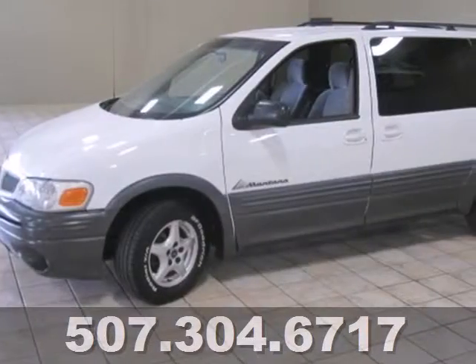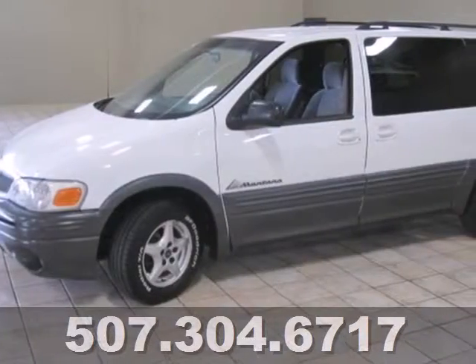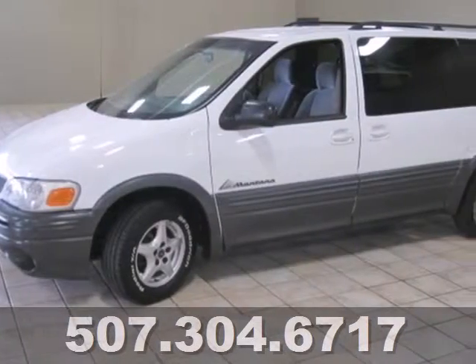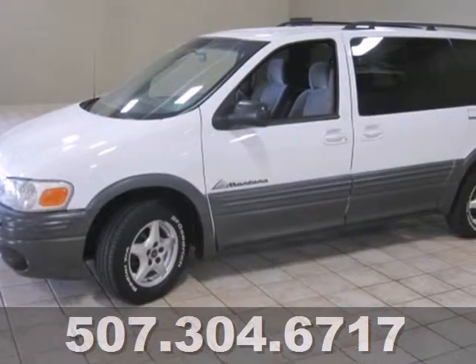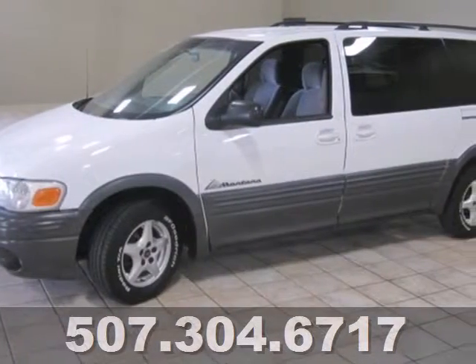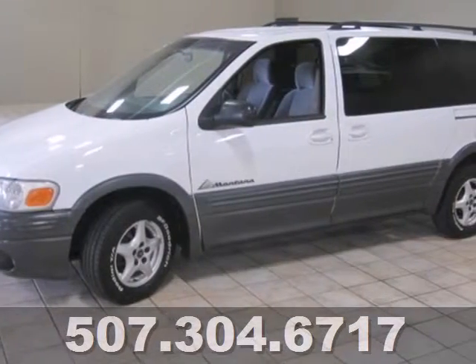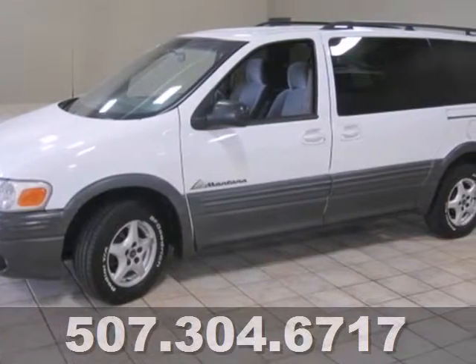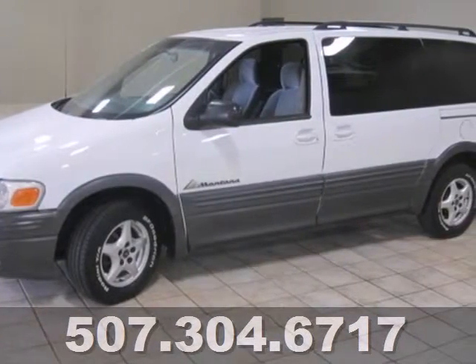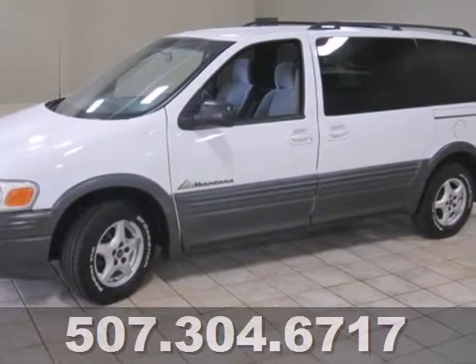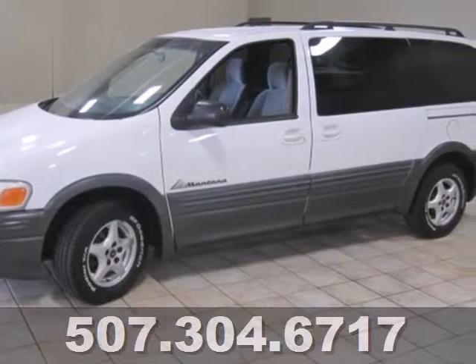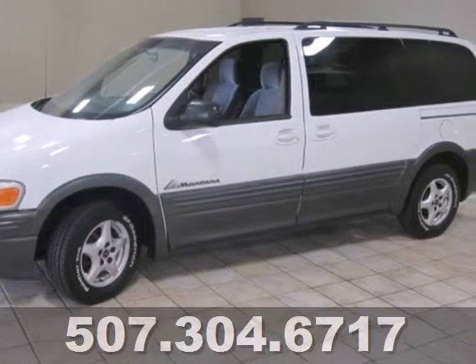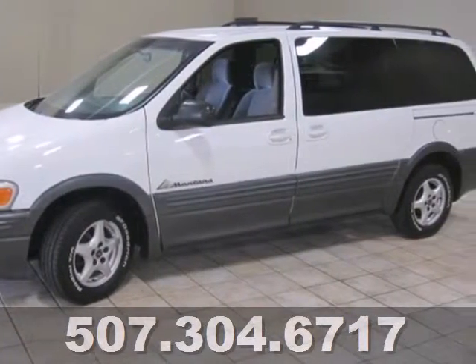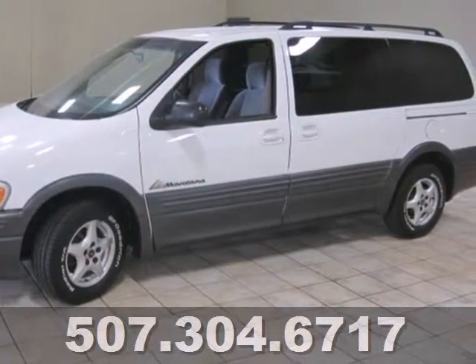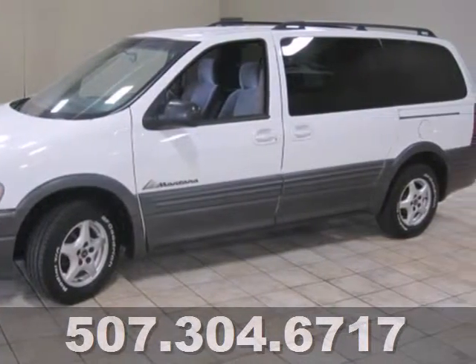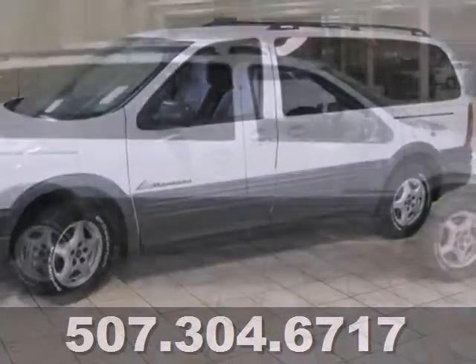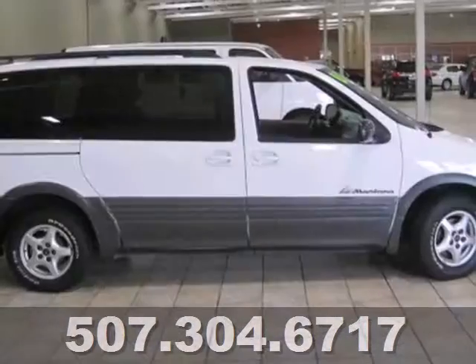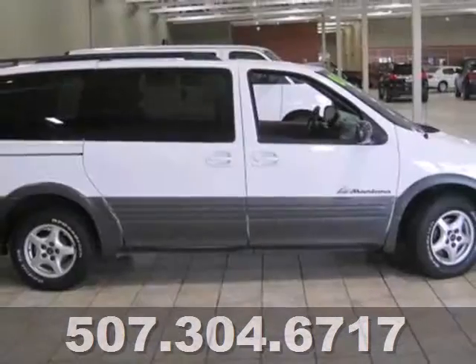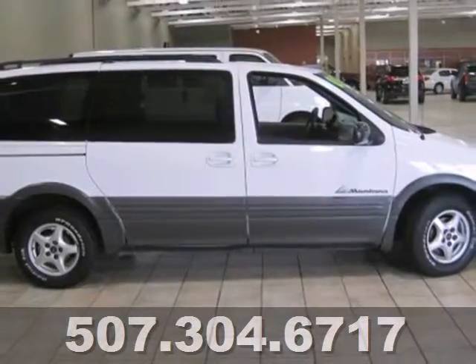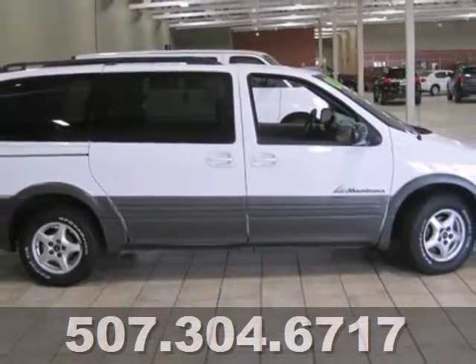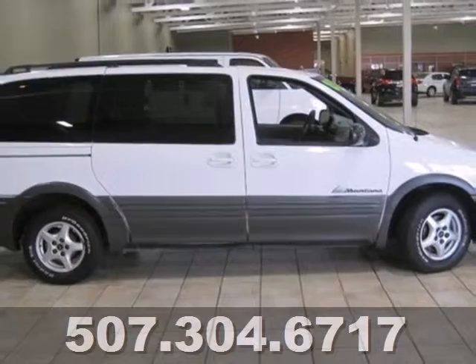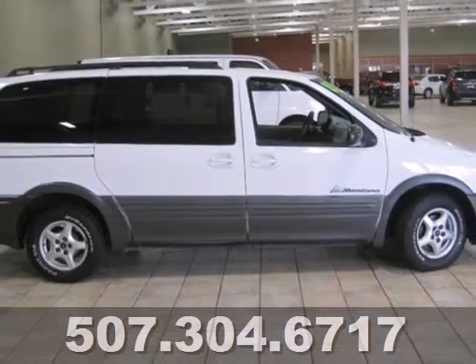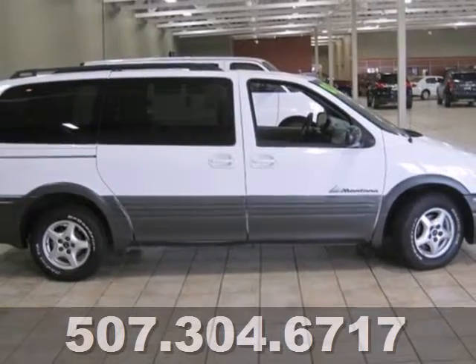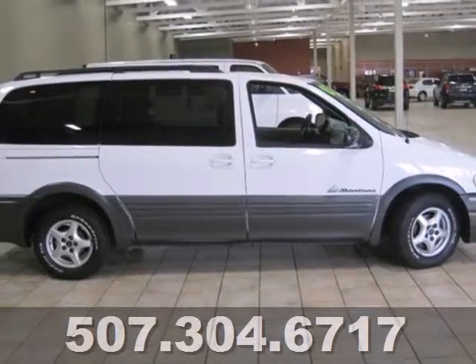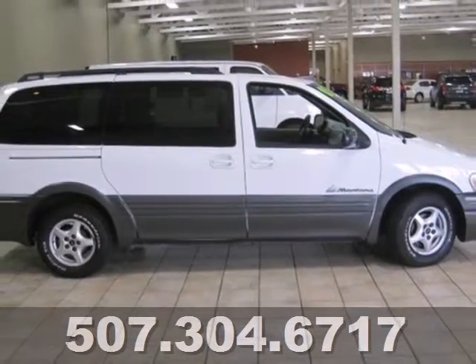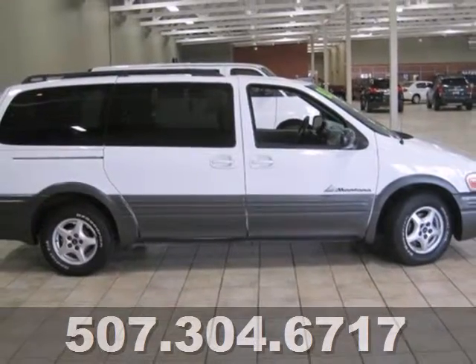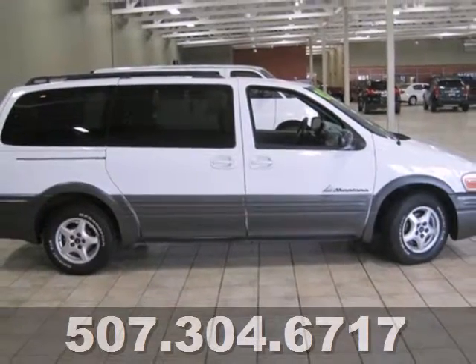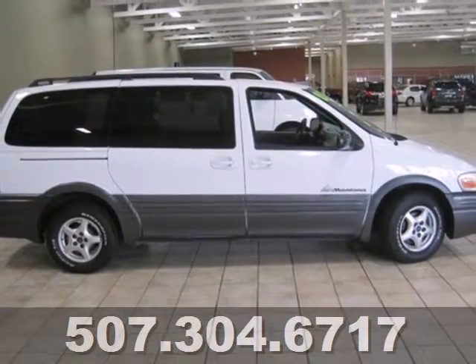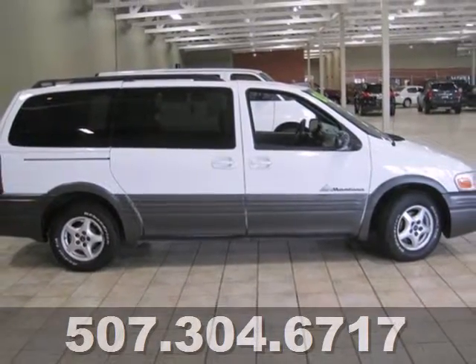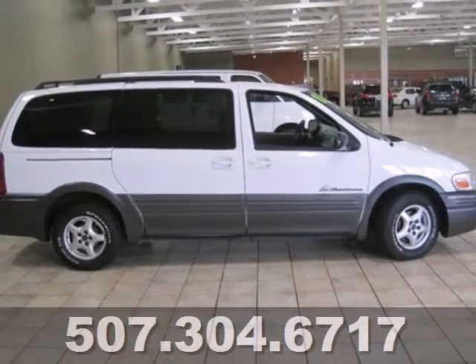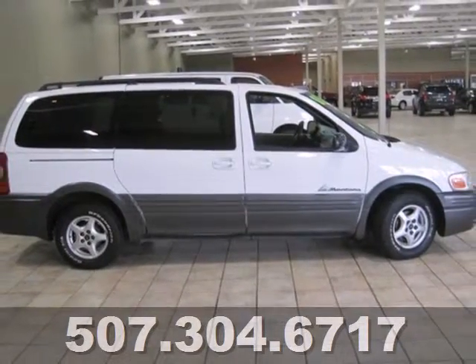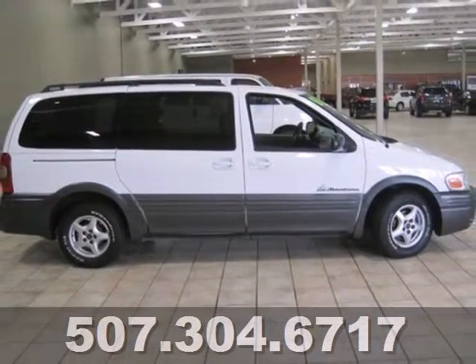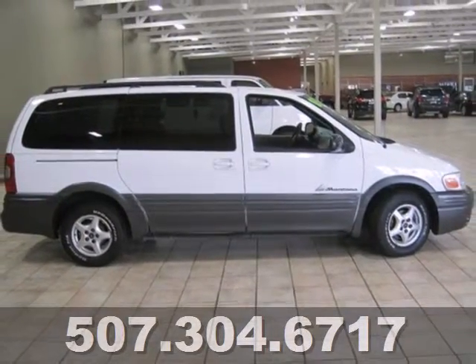The versatile 05 Montana is your family's home away from home with its unprecedented comfort, style, and safety.